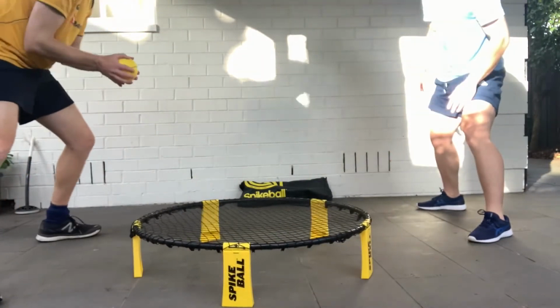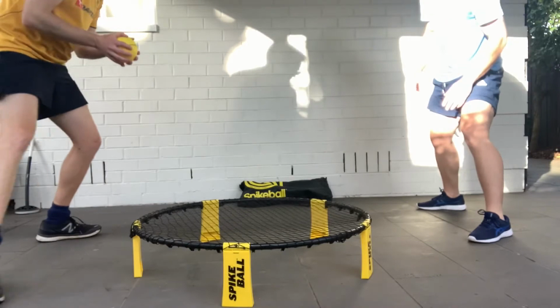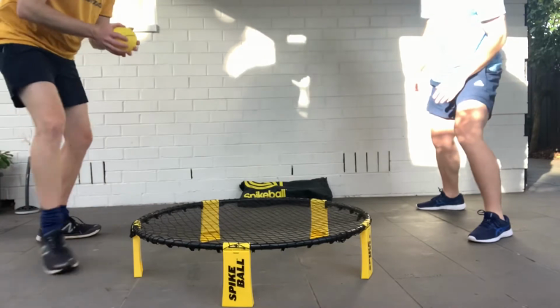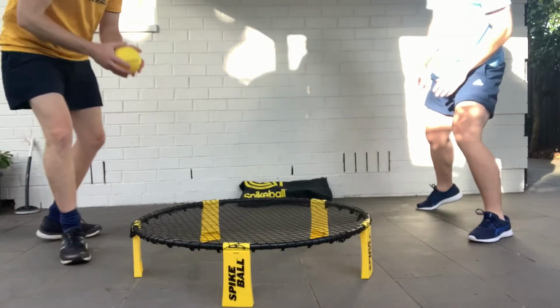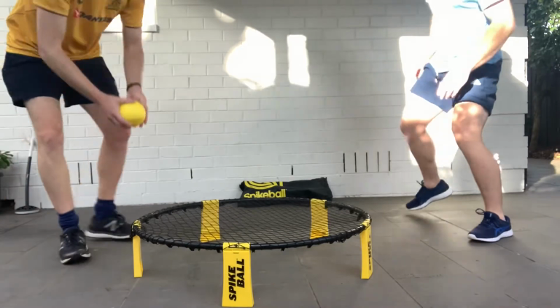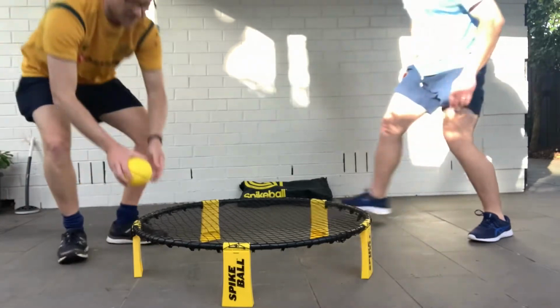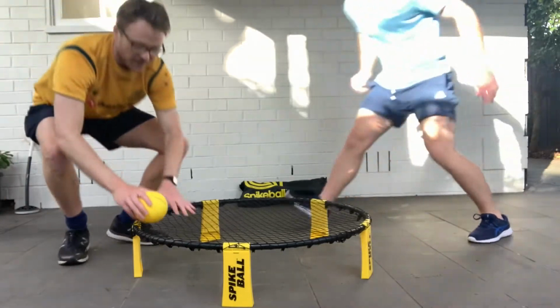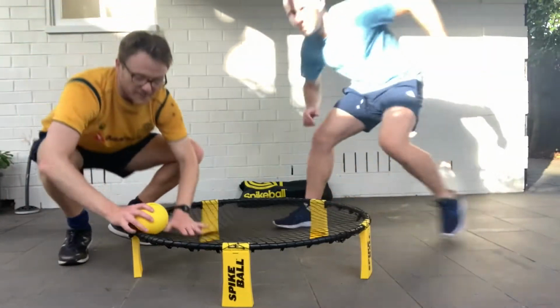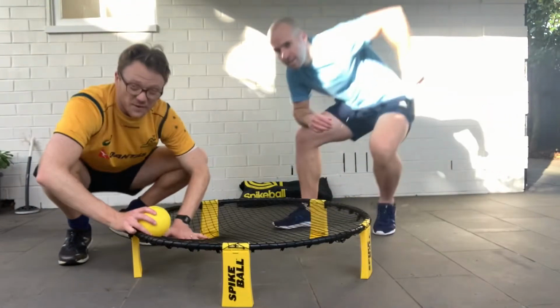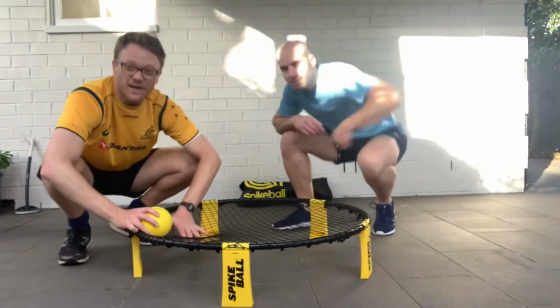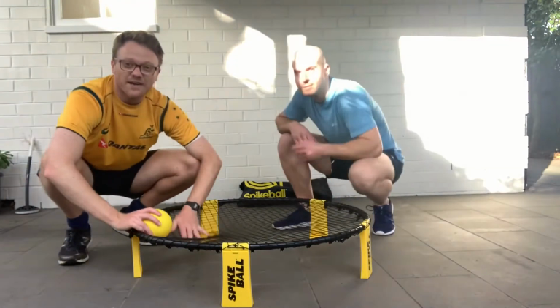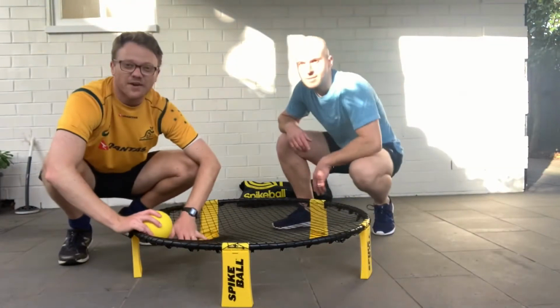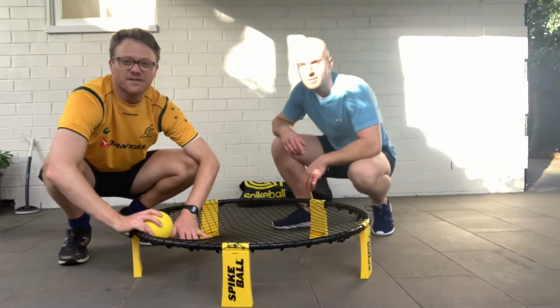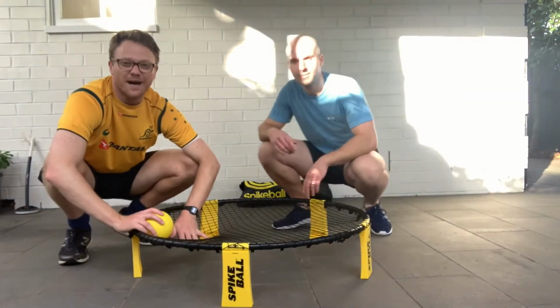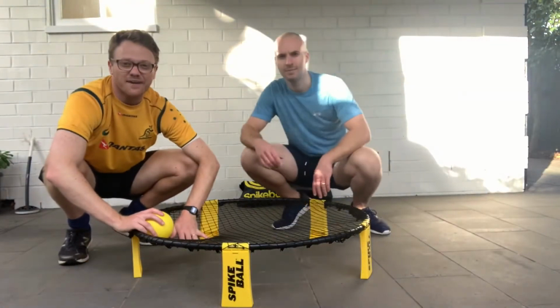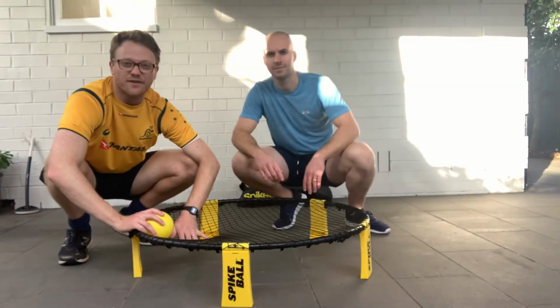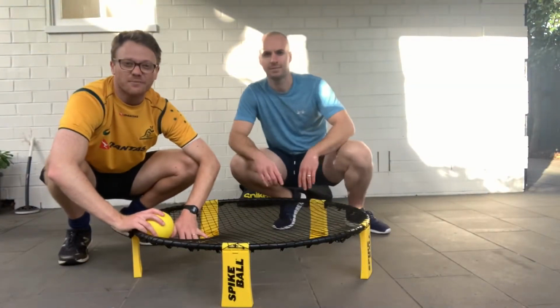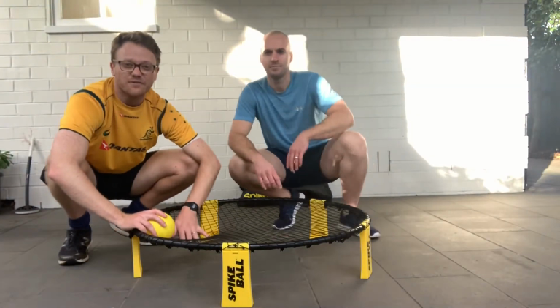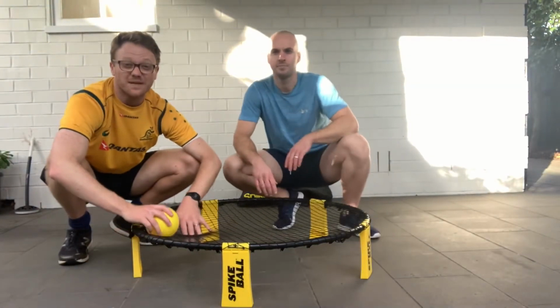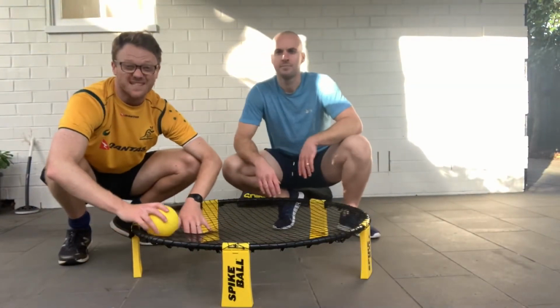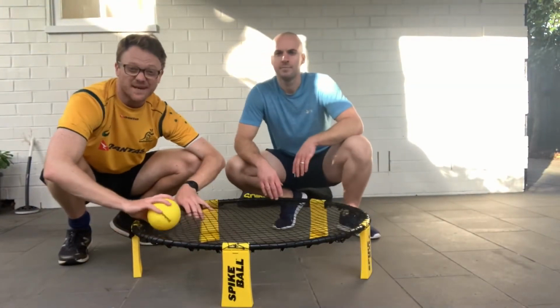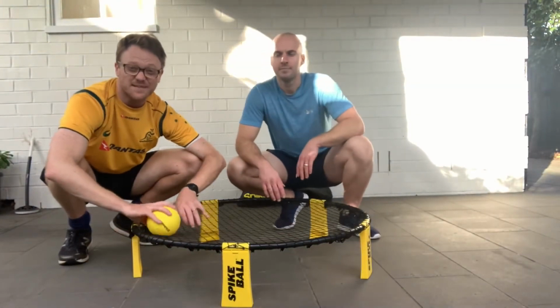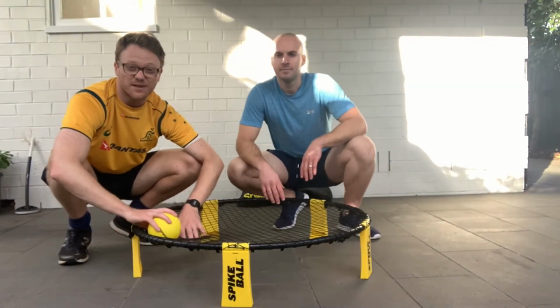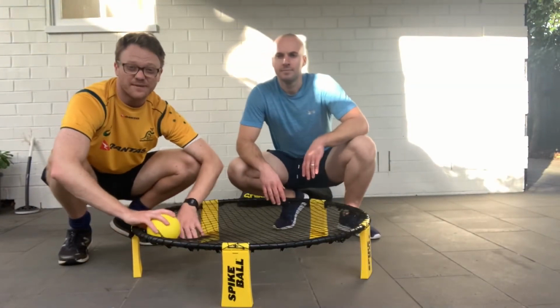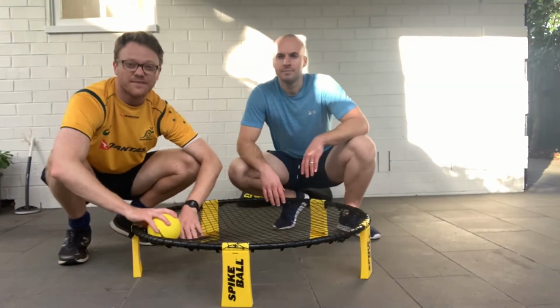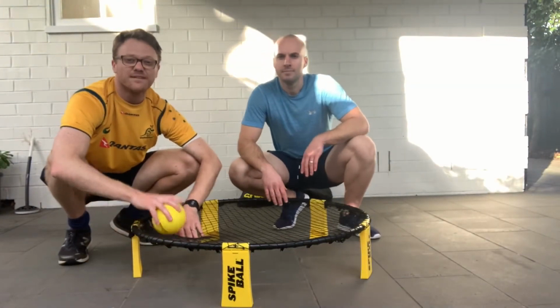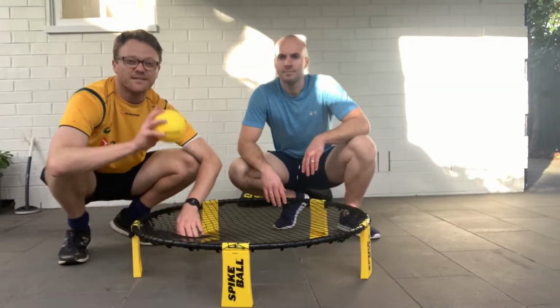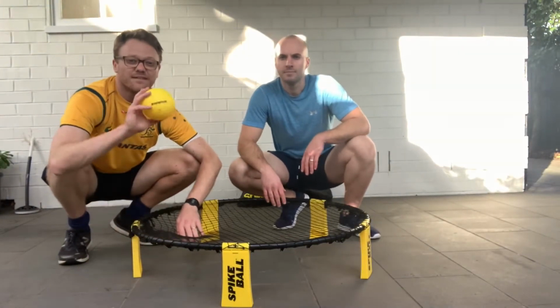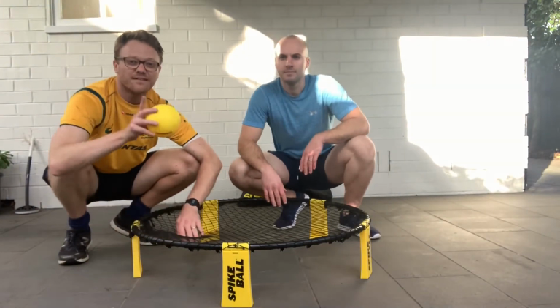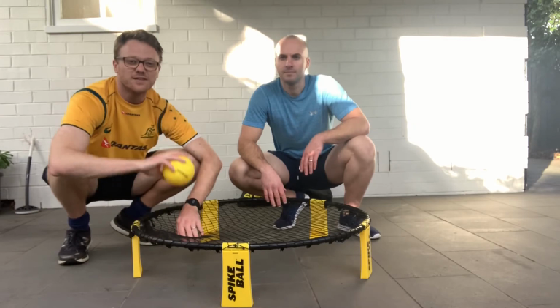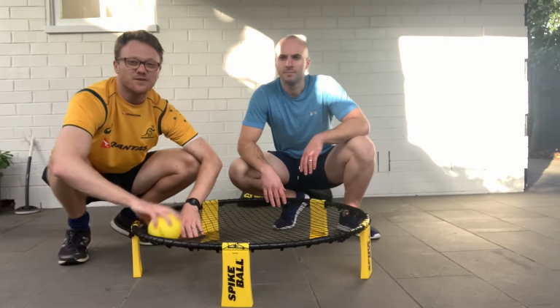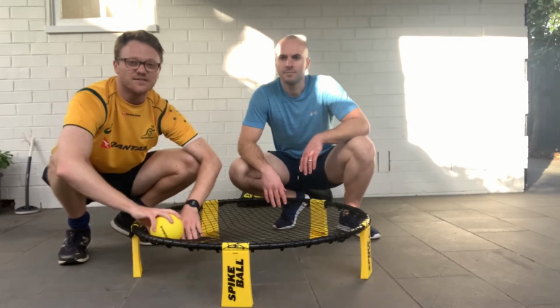We're going to go into the park and find a bit of a bigger space to play. Enjoy this video.